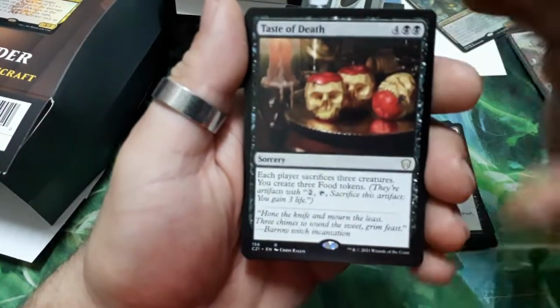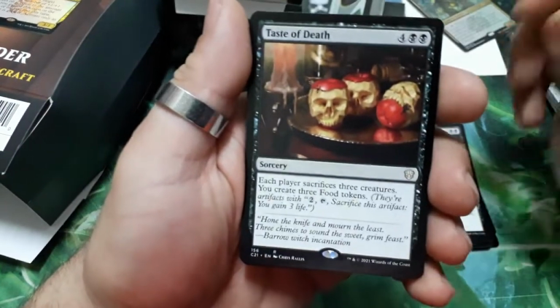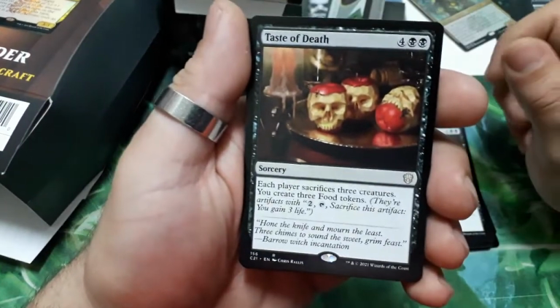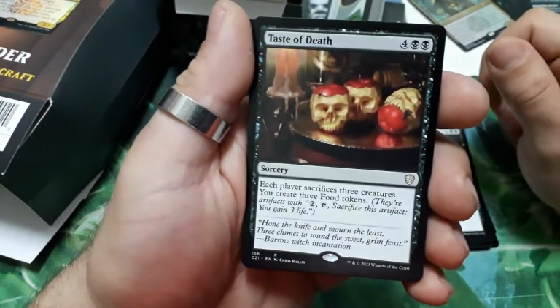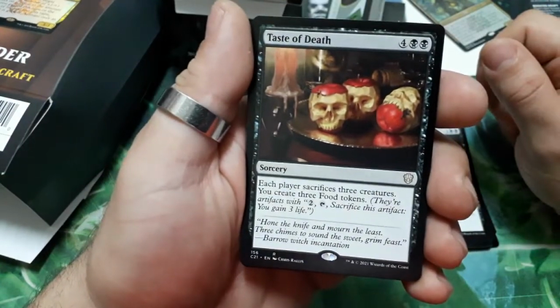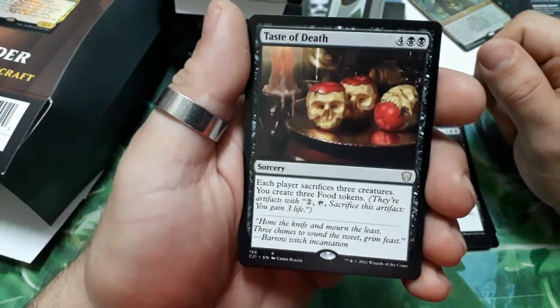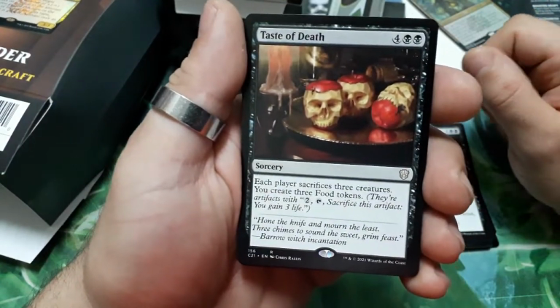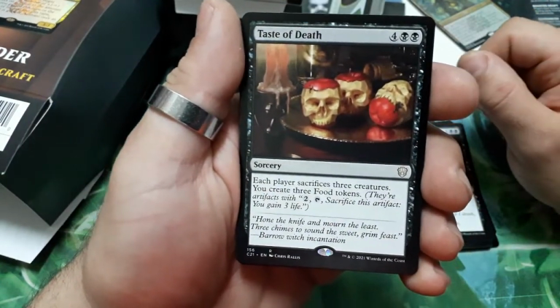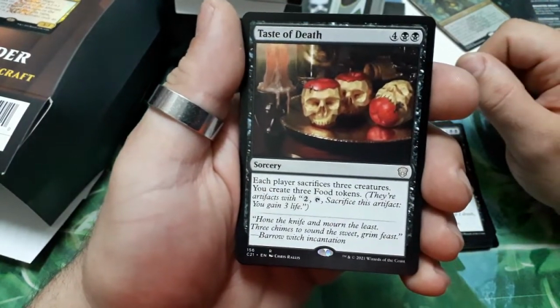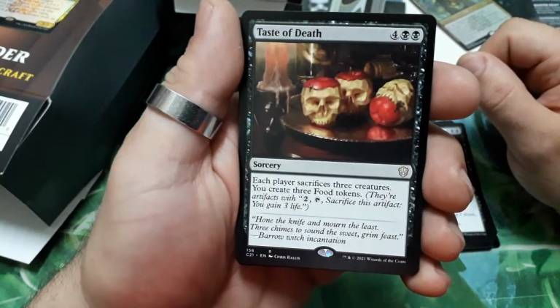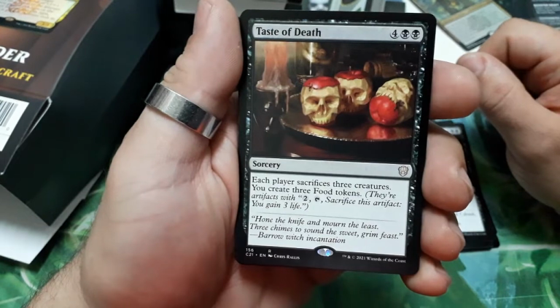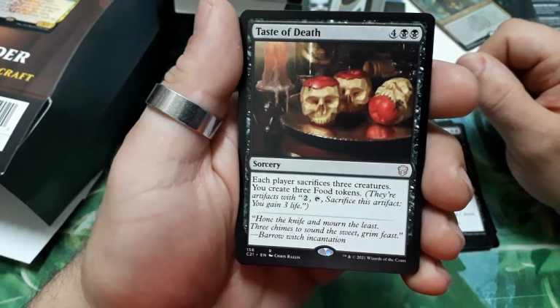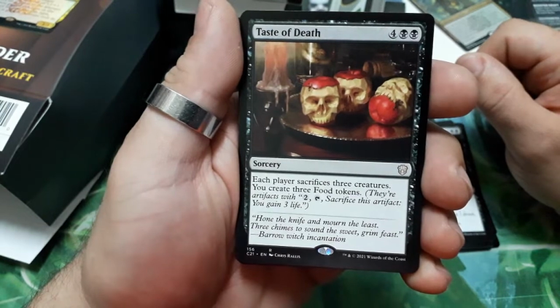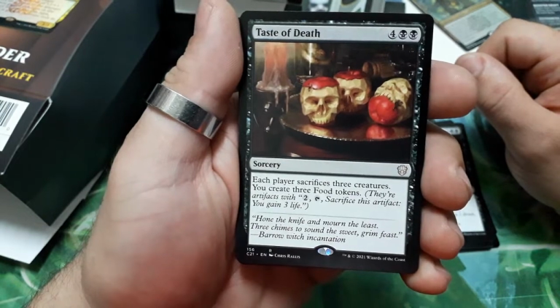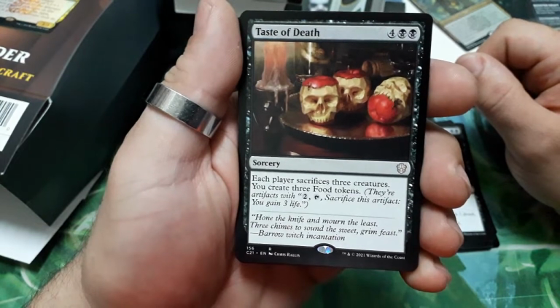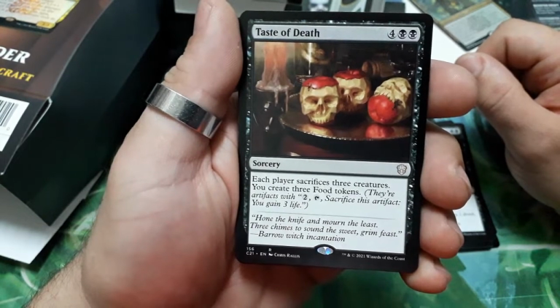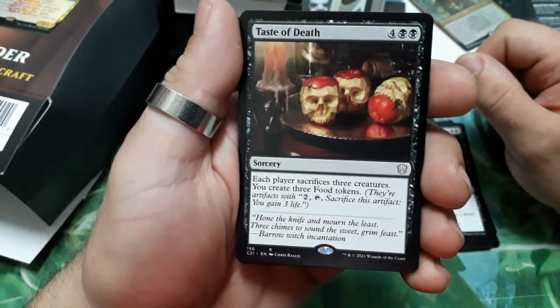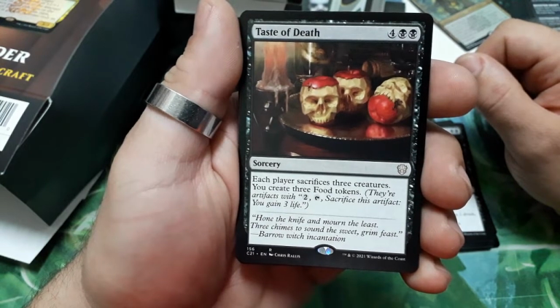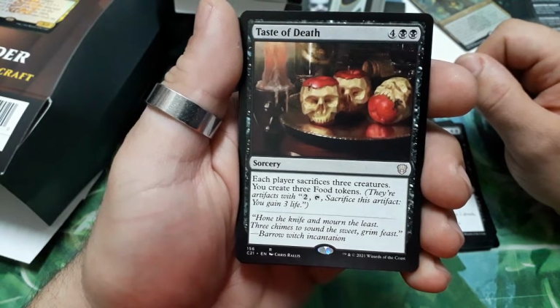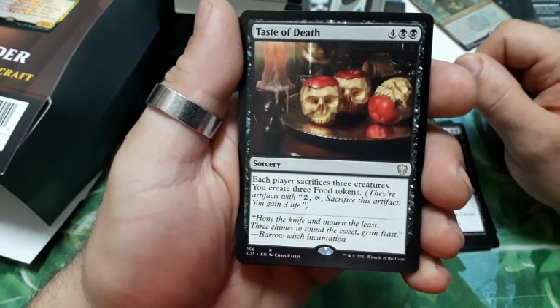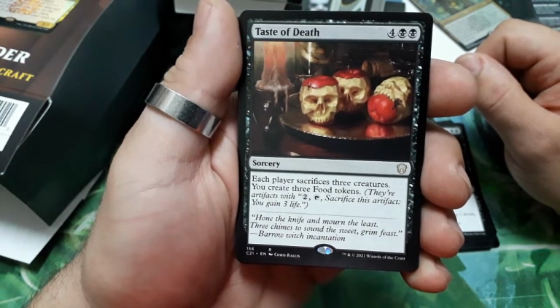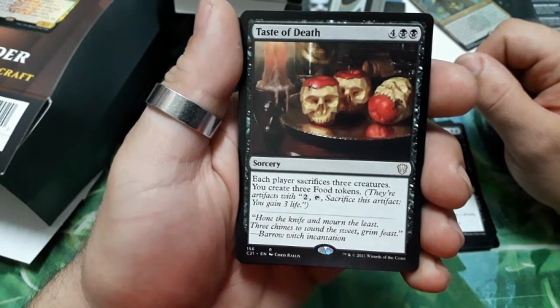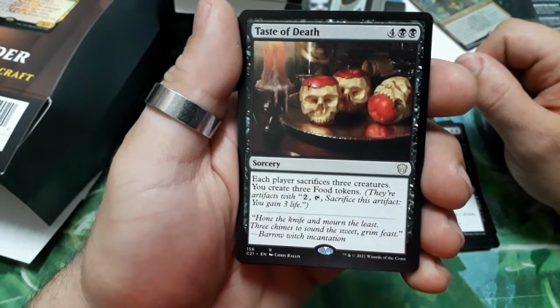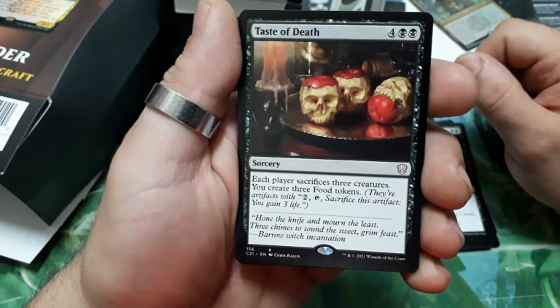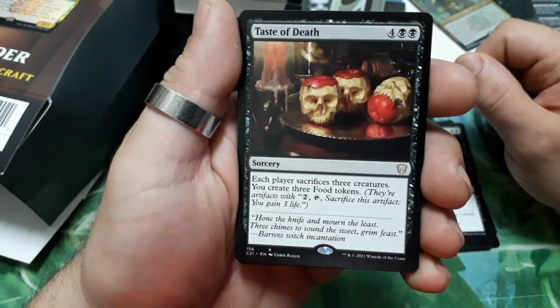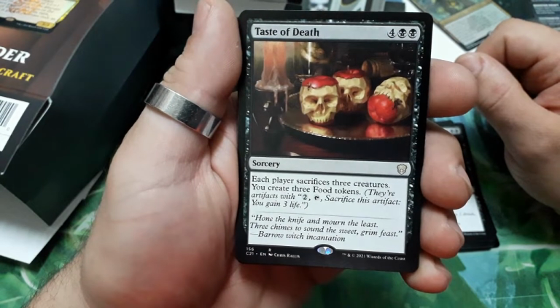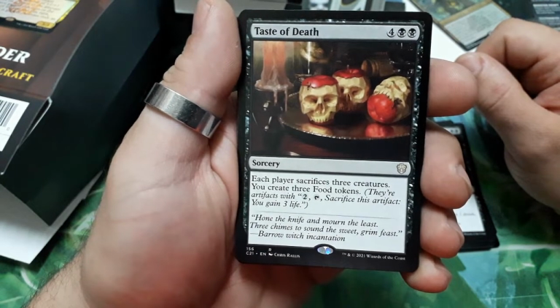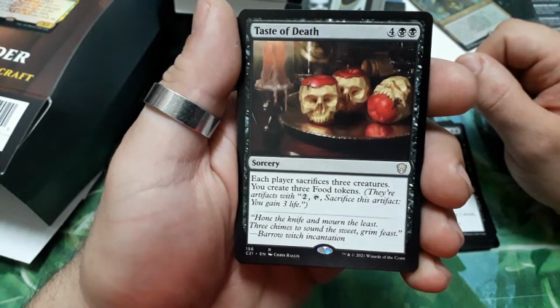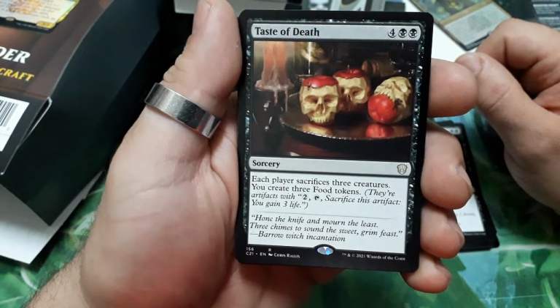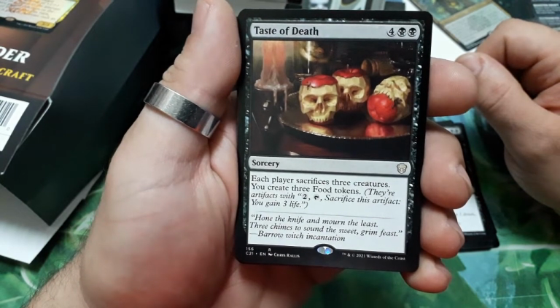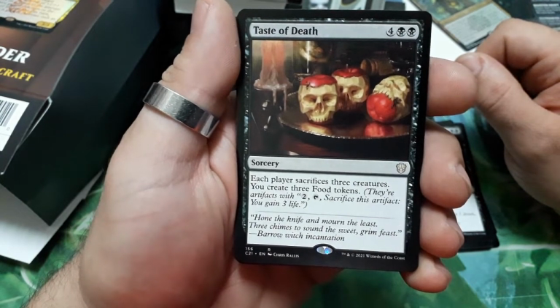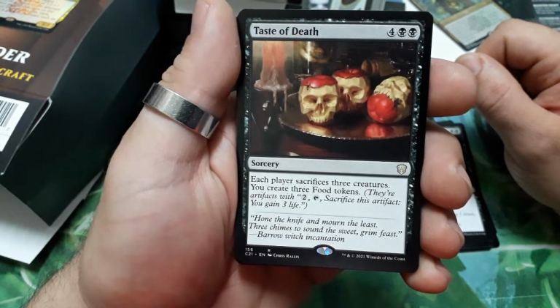Taste of Death — six drops. Each player sacrifices three creatures. You create three food tokens.